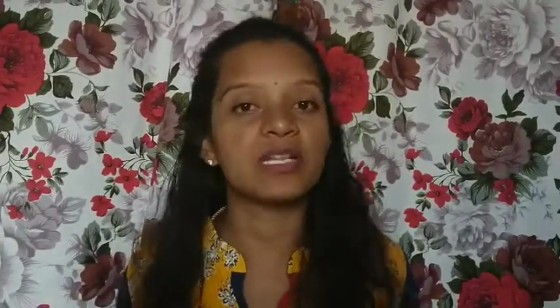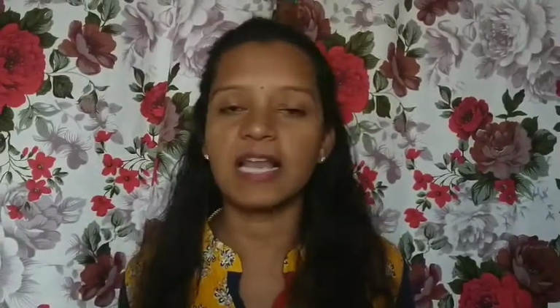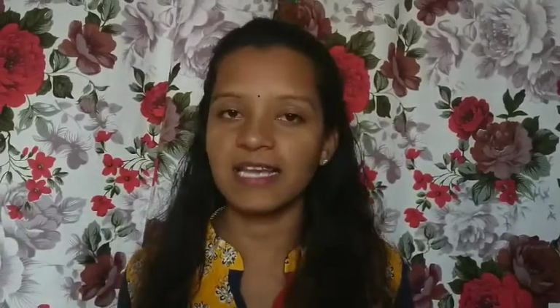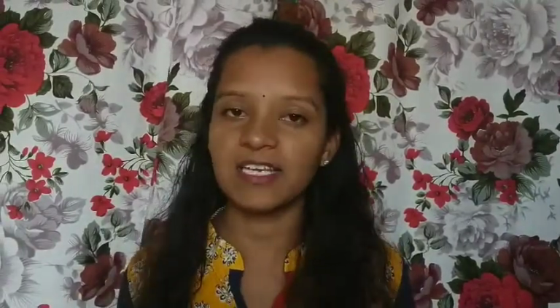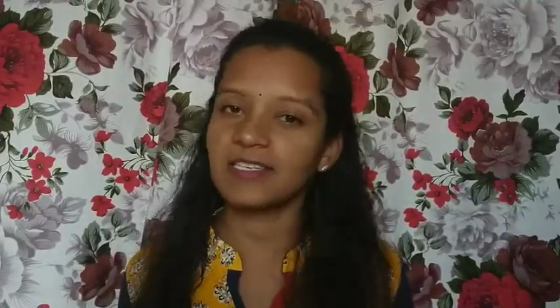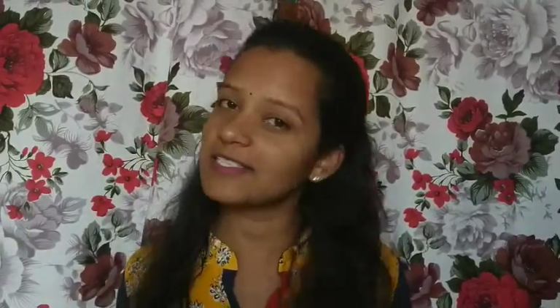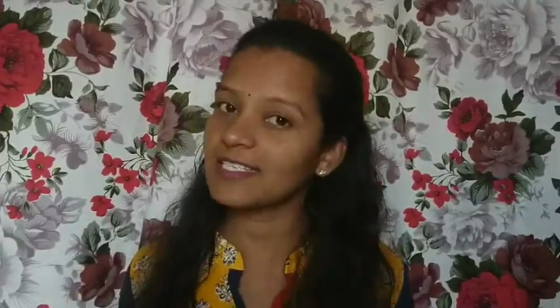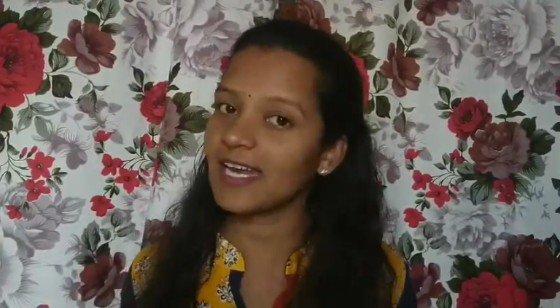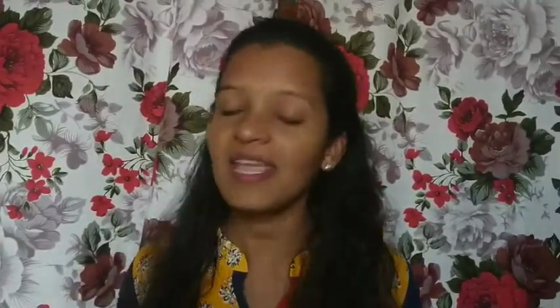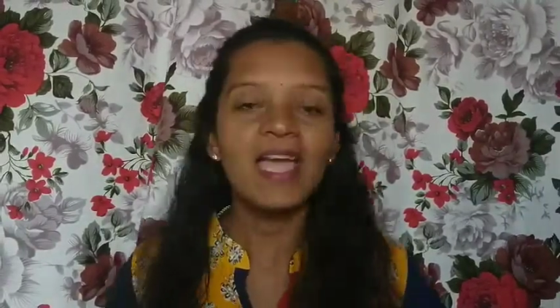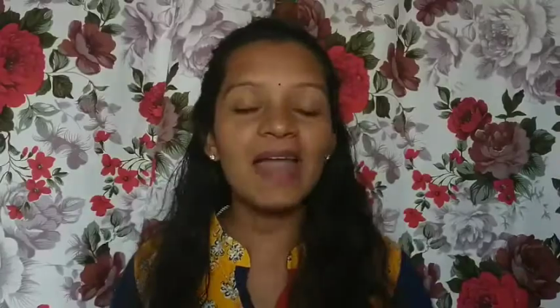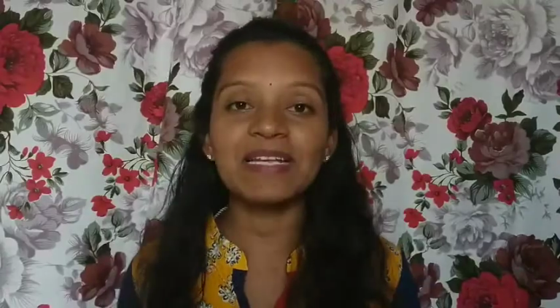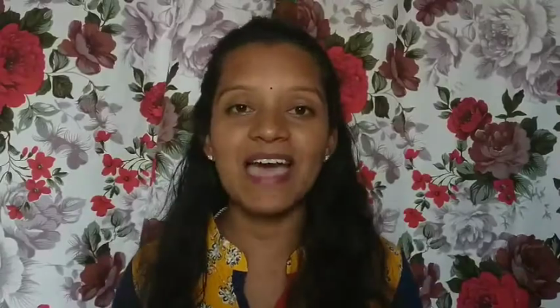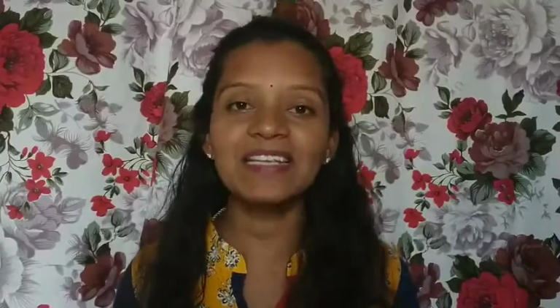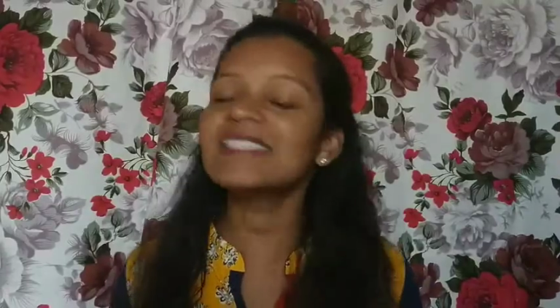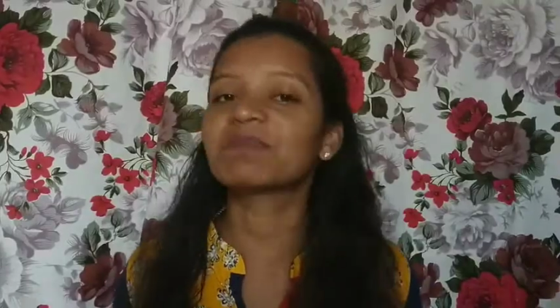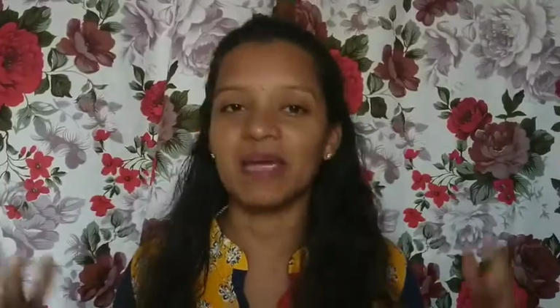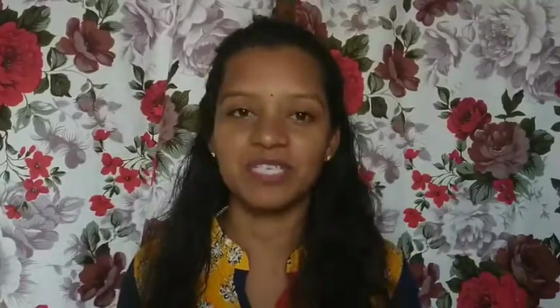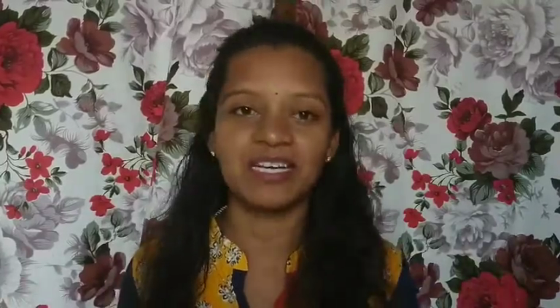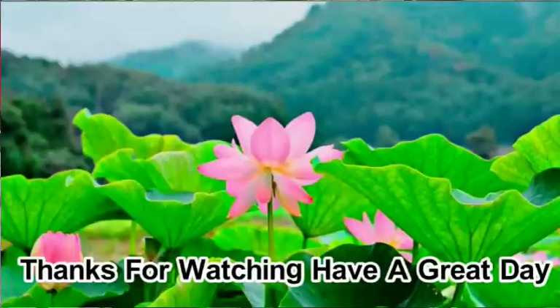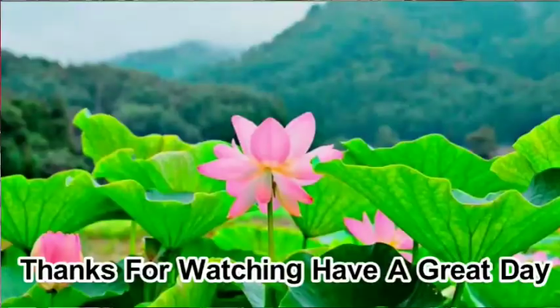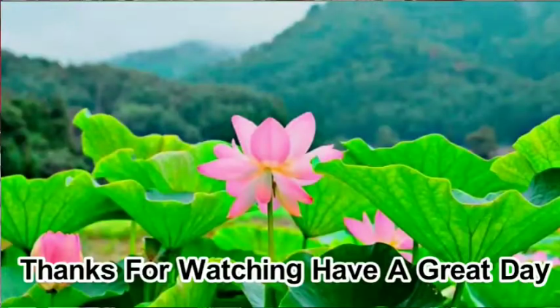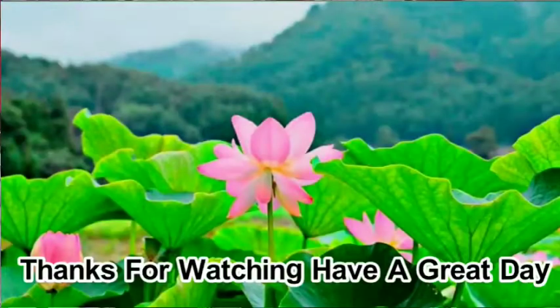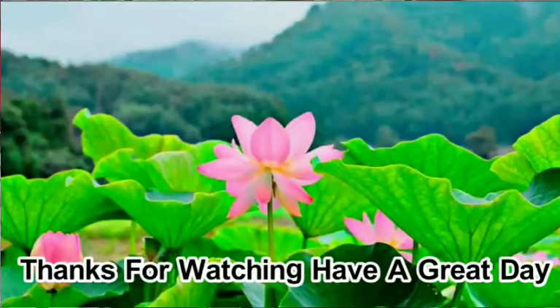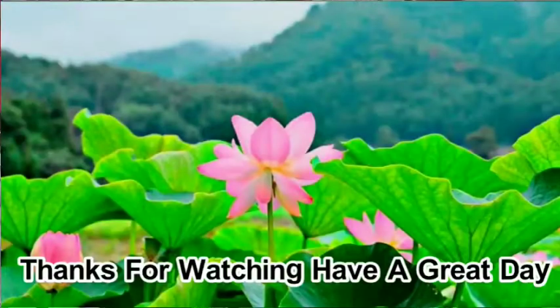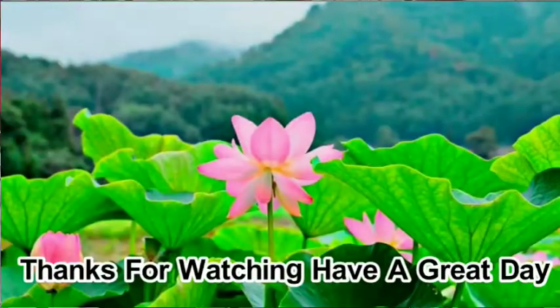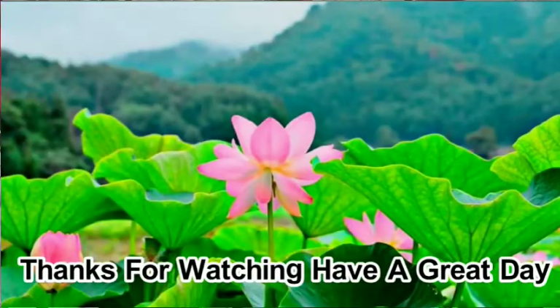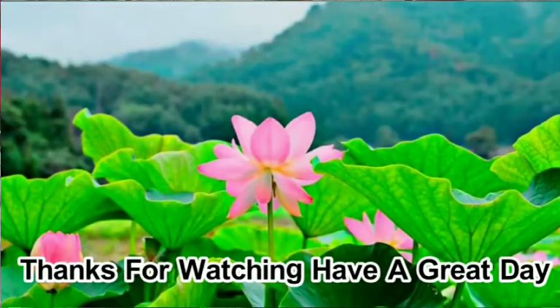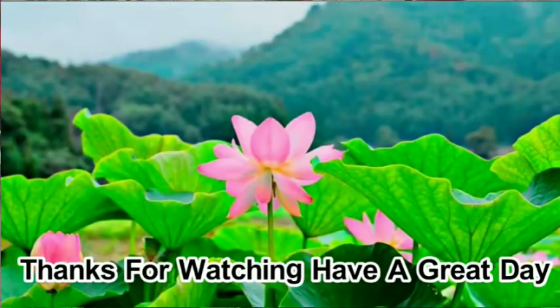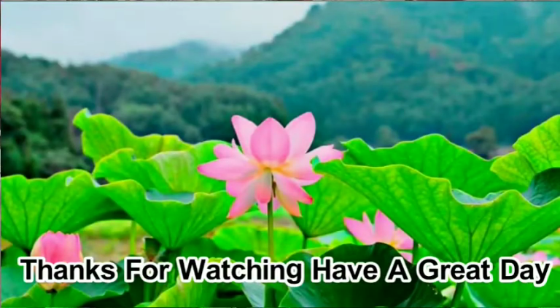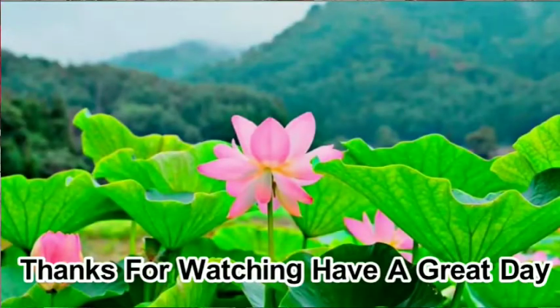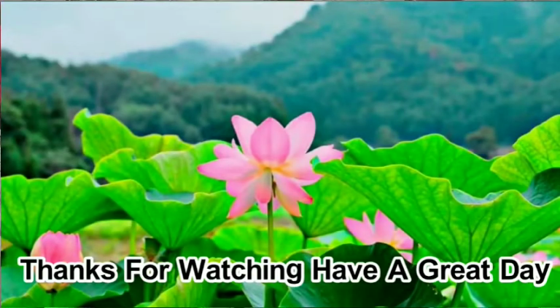If you like this, please share this topic, like this video, and subscribe to my channel. Thank you for watching, have a nice day, bye bye.